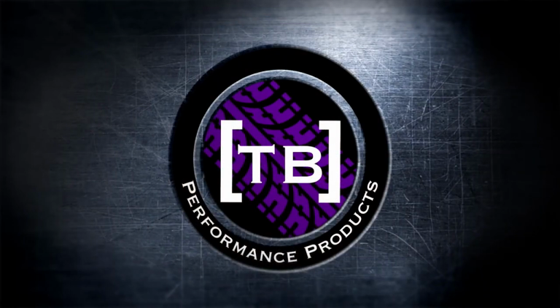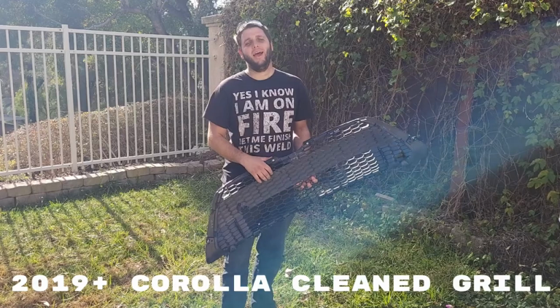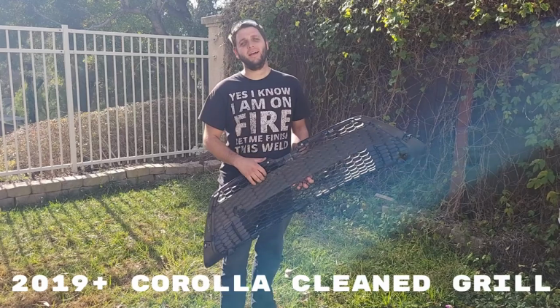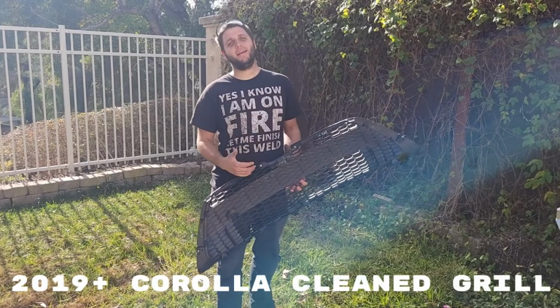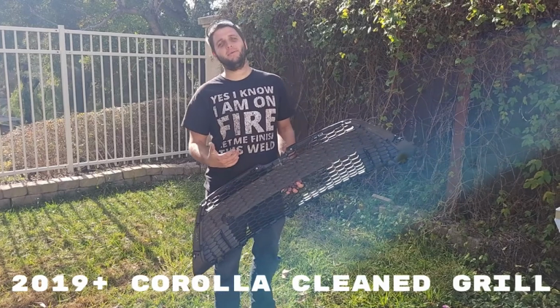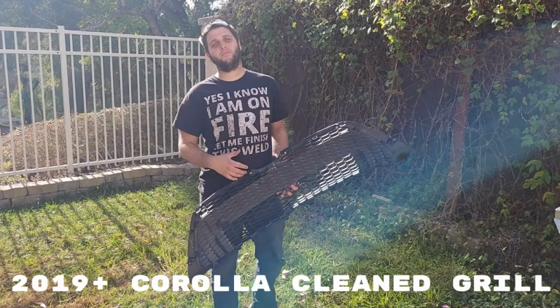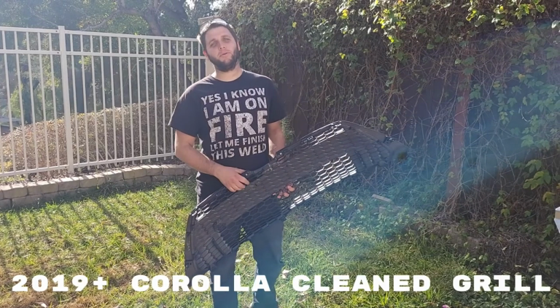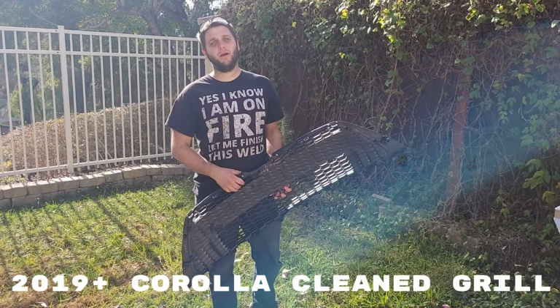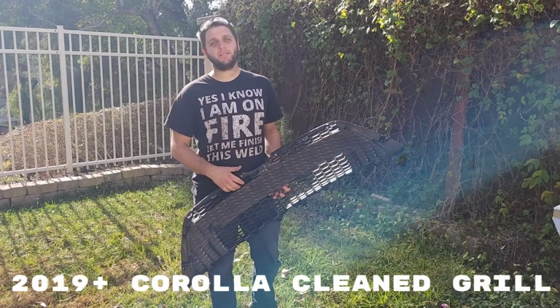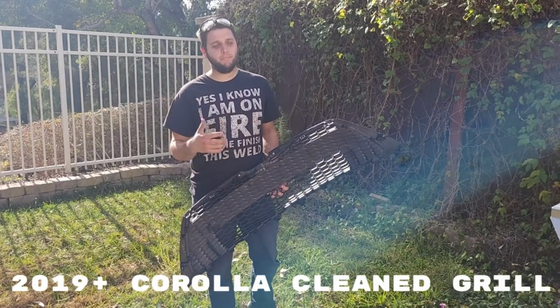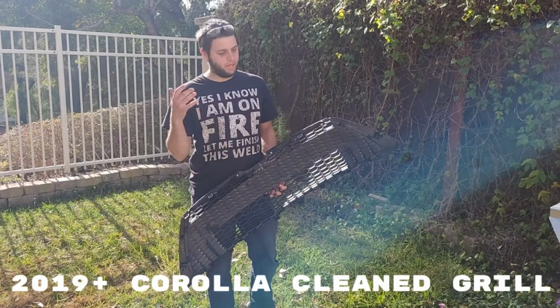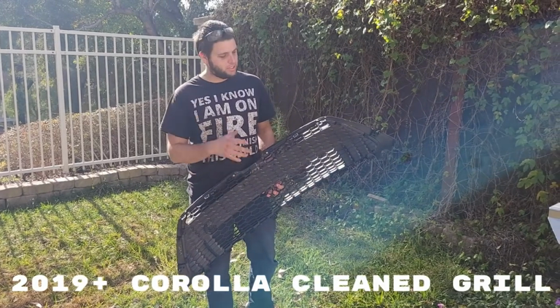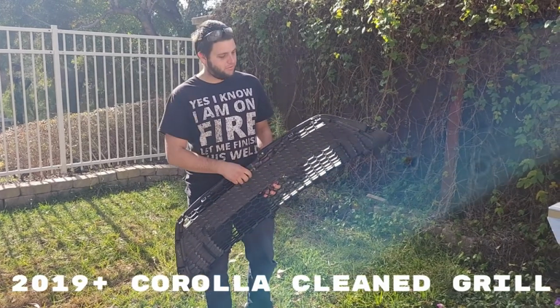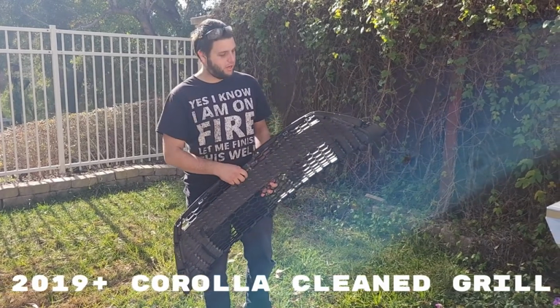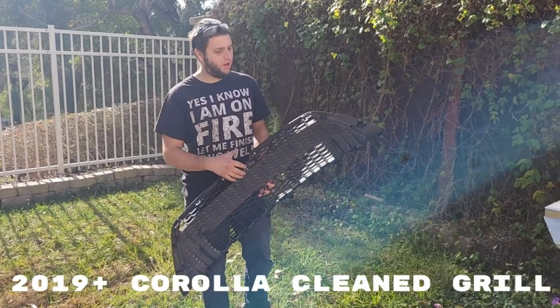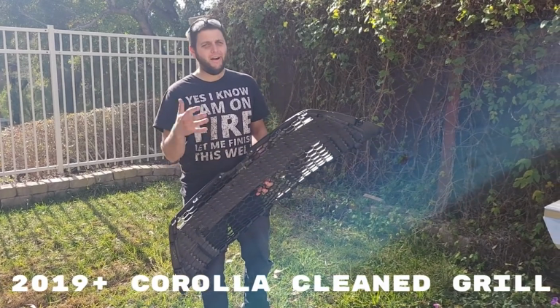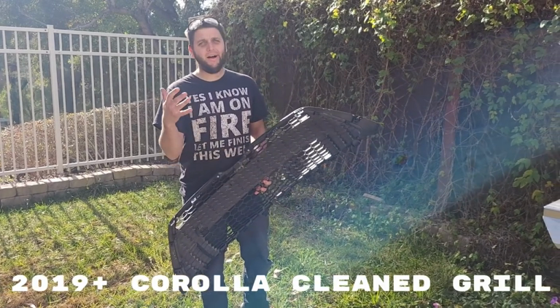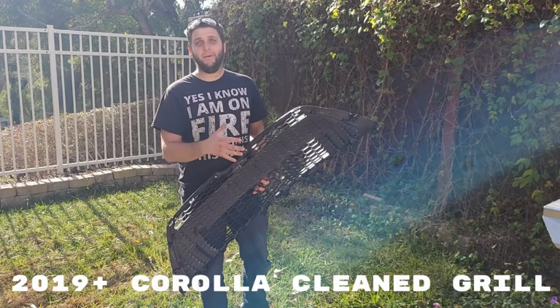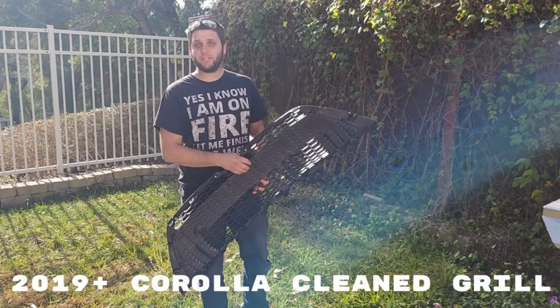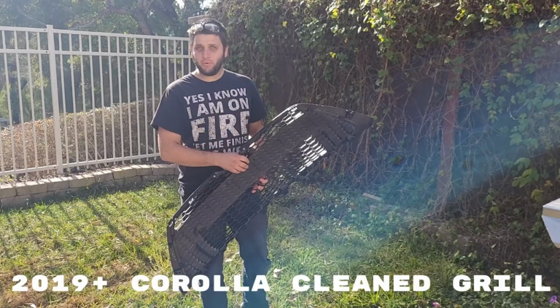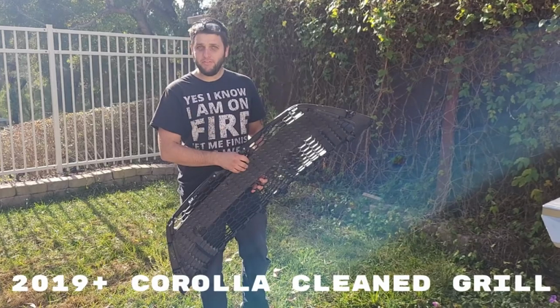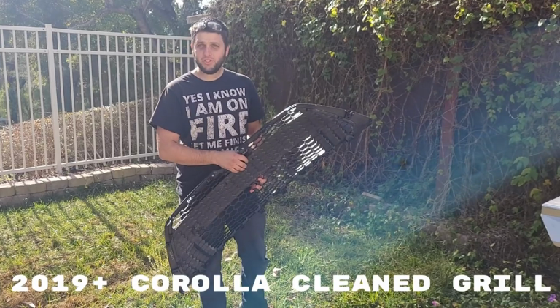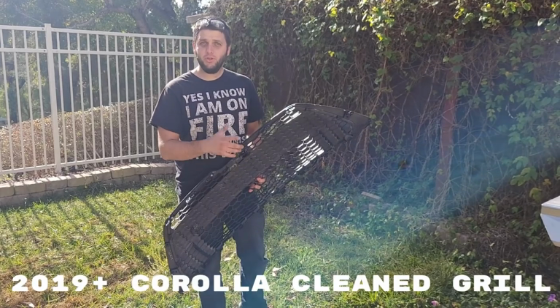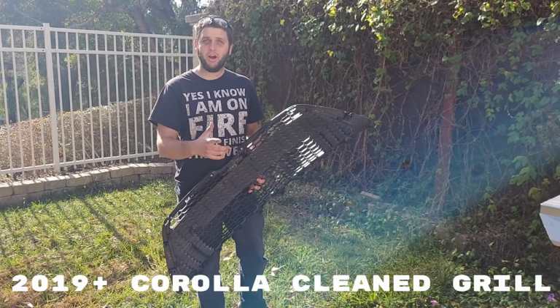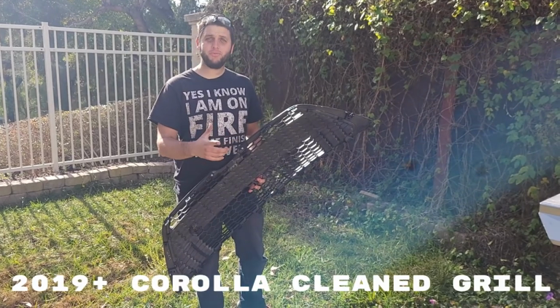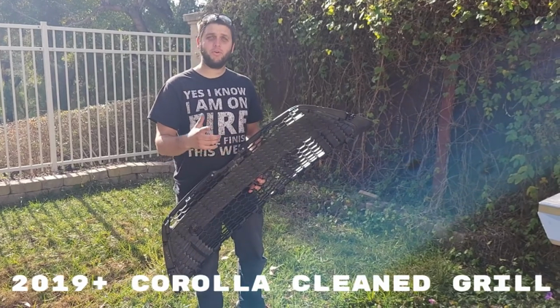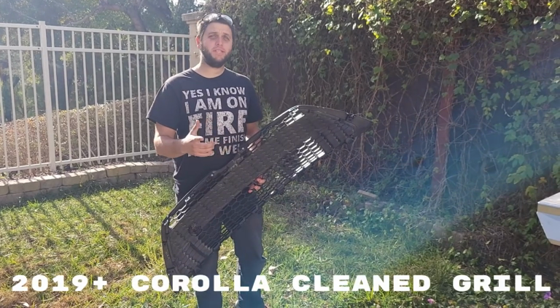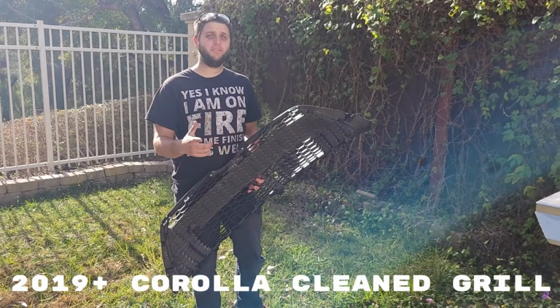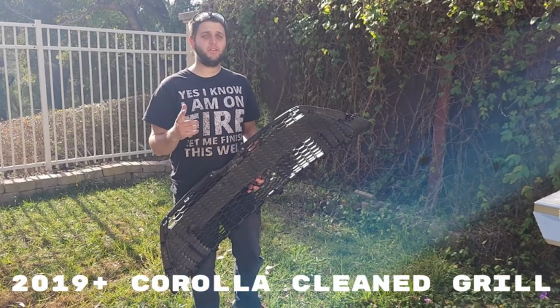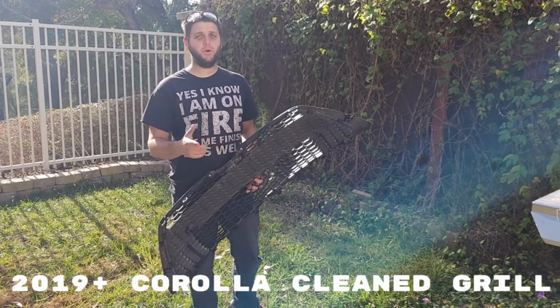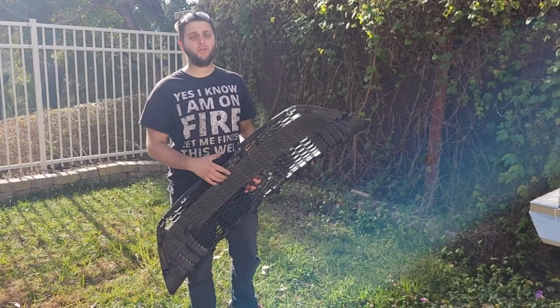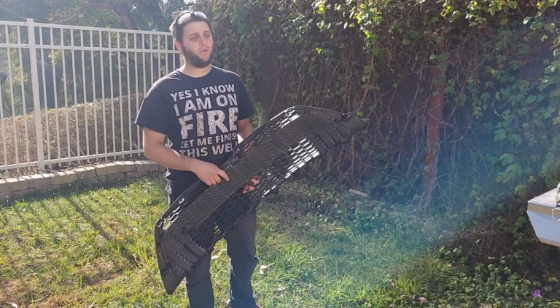Hey guys, Dana TV Performance Products. I'm bringing you guys a new video. It's going to be relevant to the new crash bar we're releasing for the Toyota Corolla.